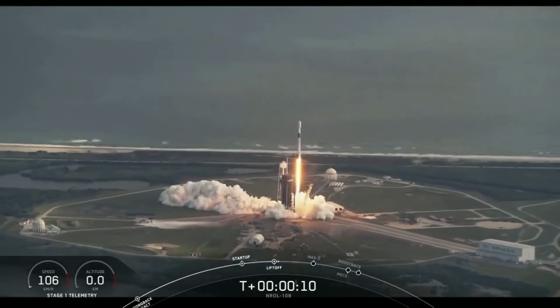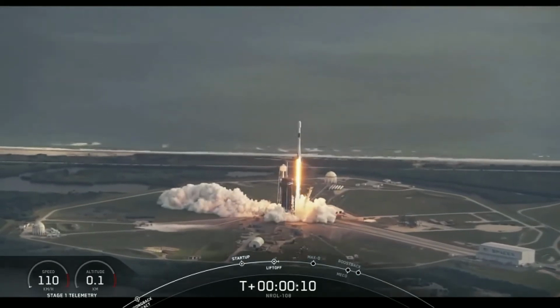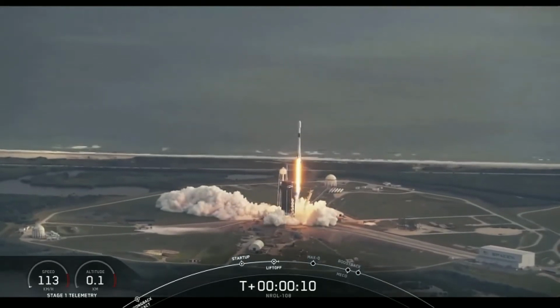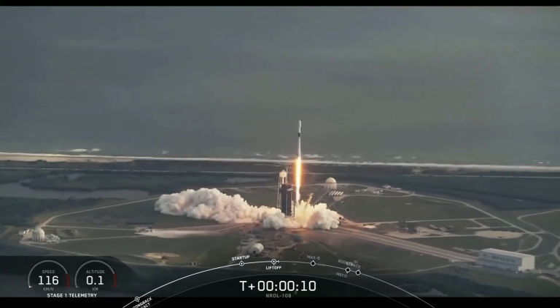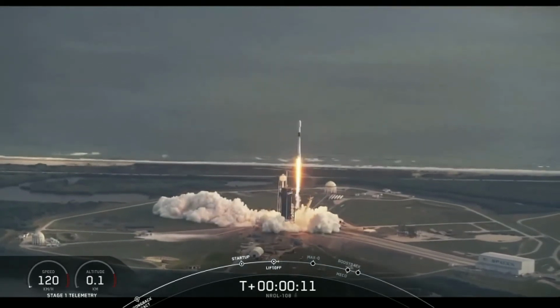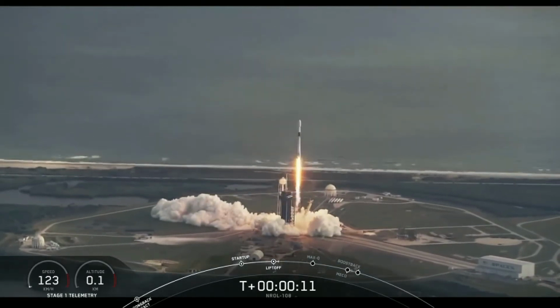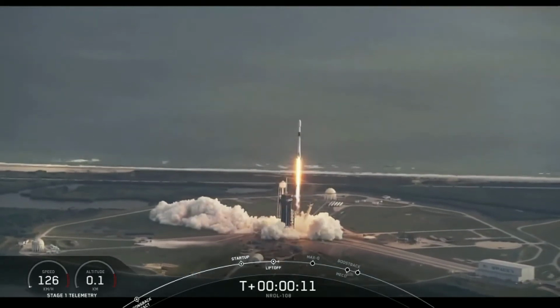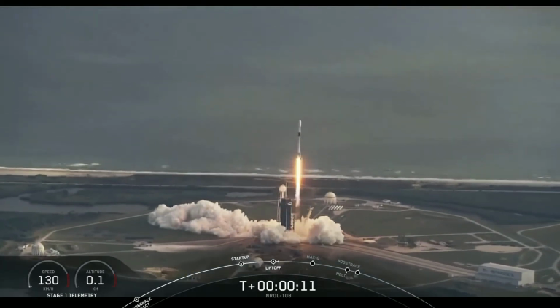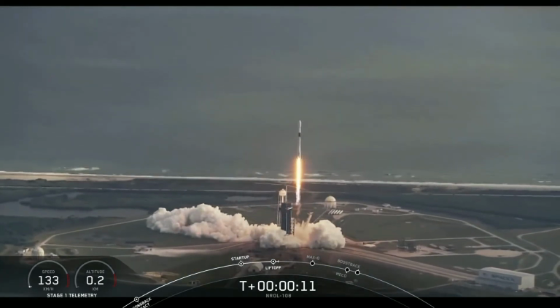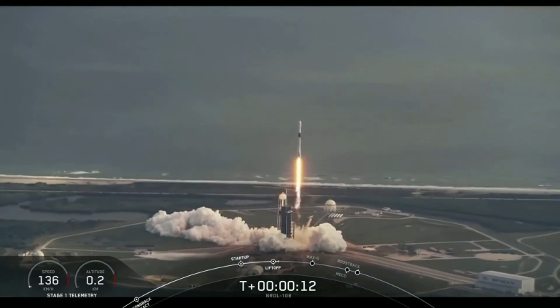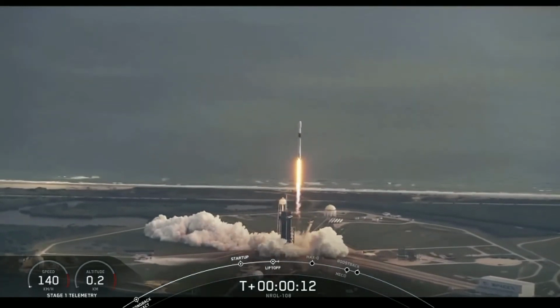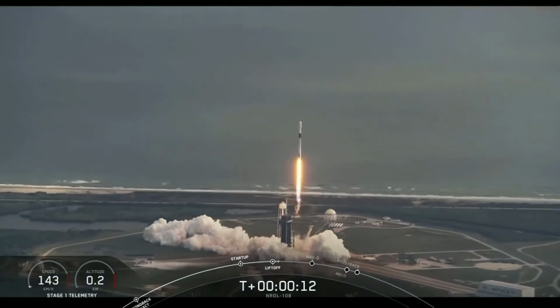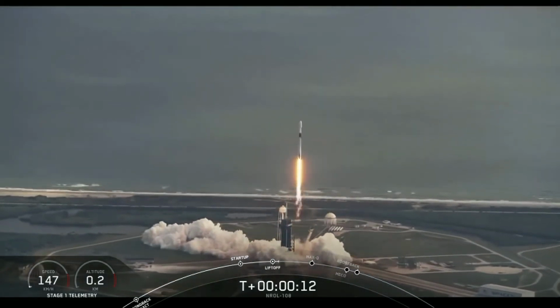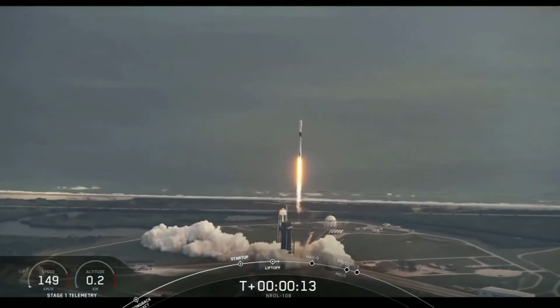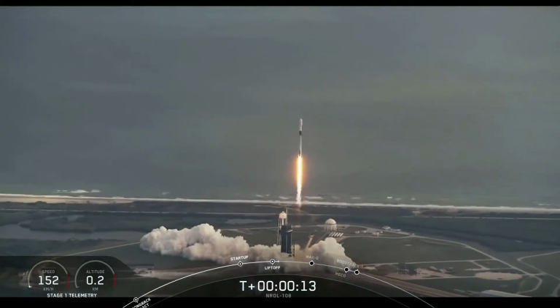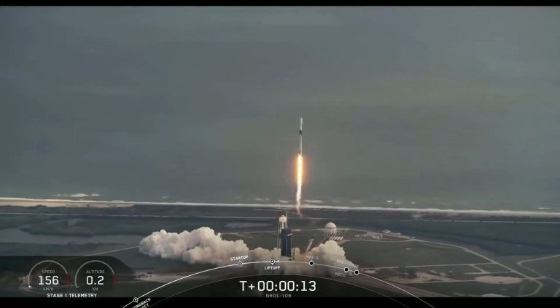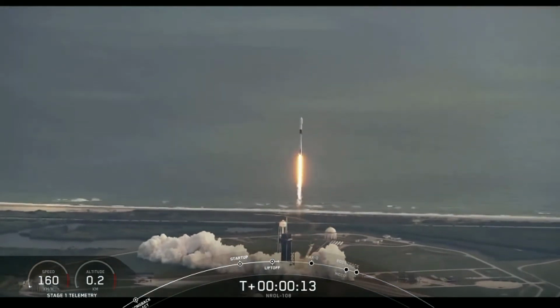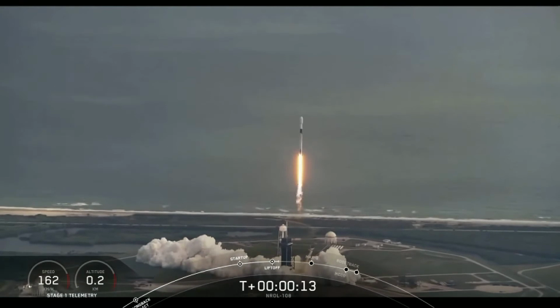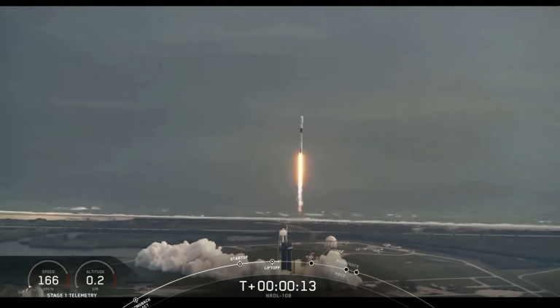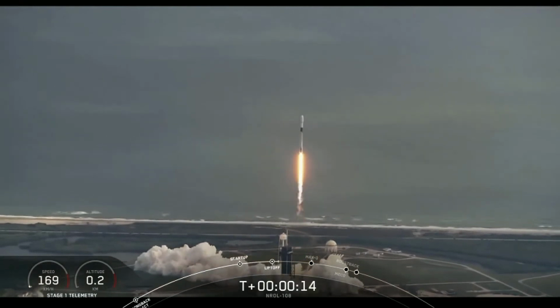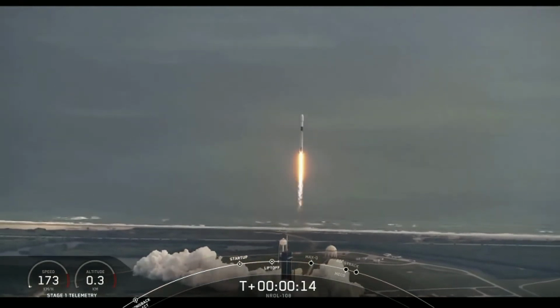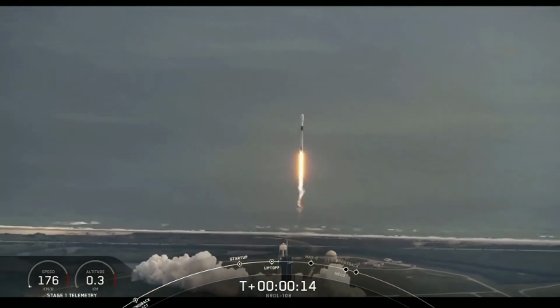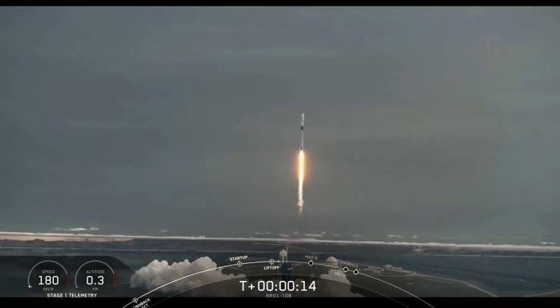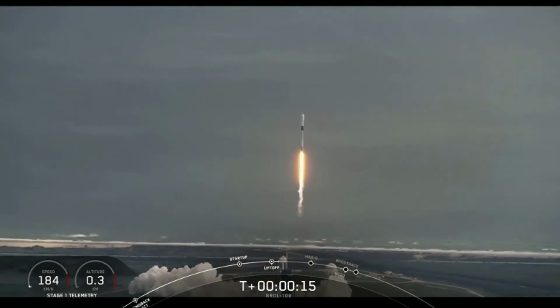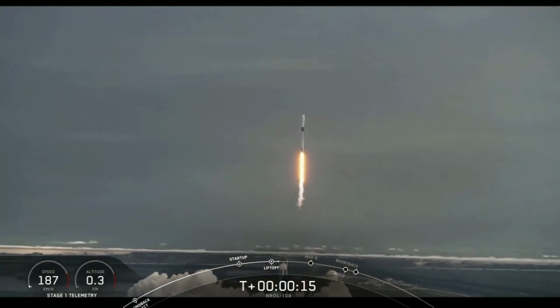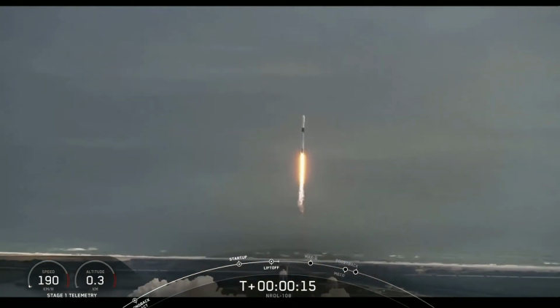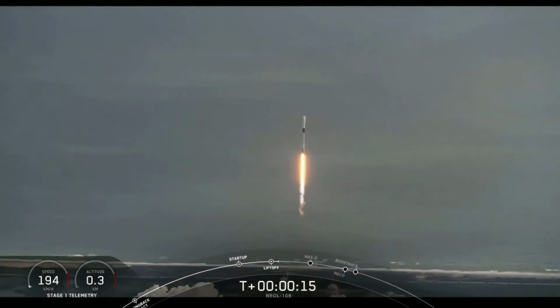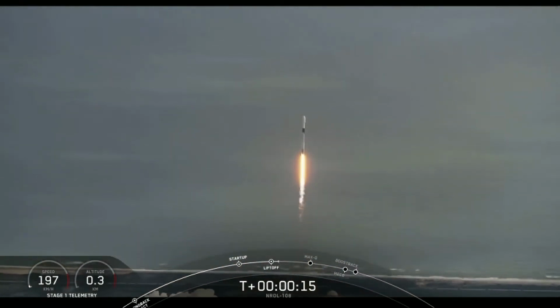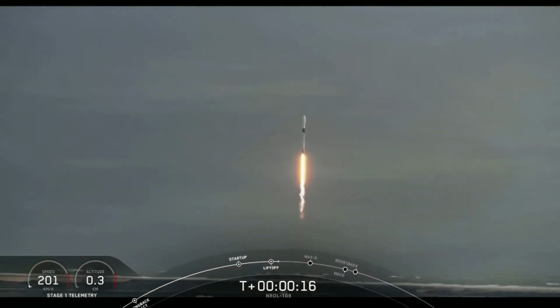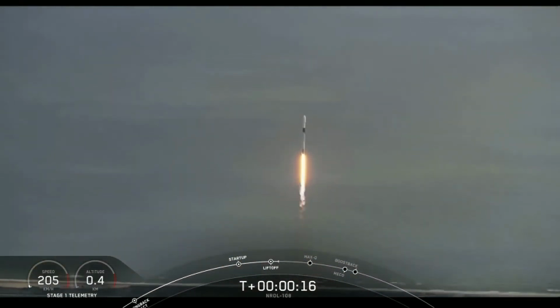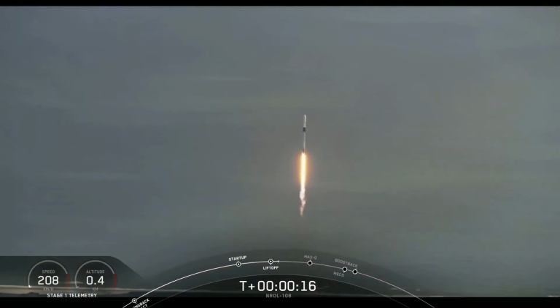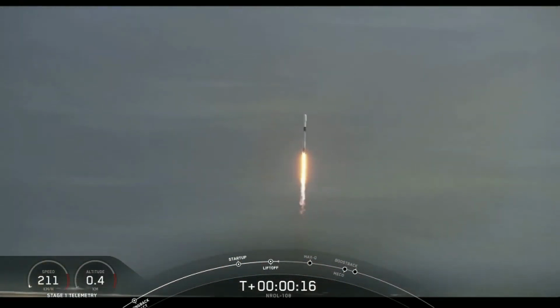Falcon 9 is pitching downrange. H1 chamber pressures are nominal.